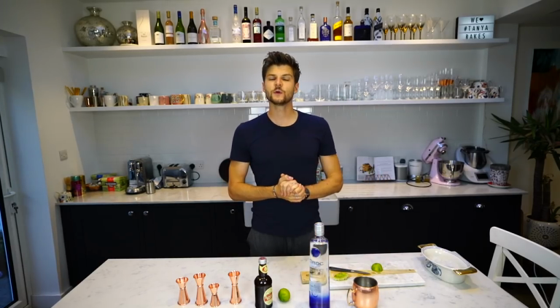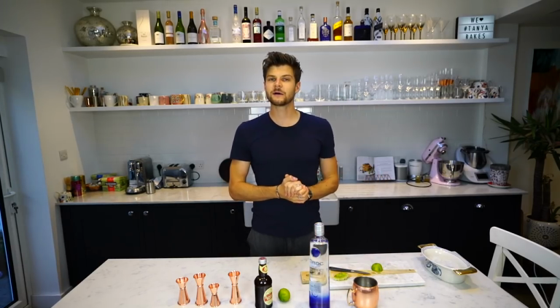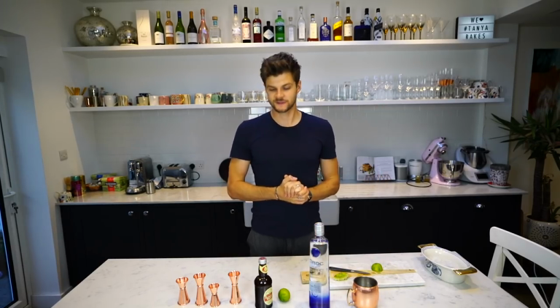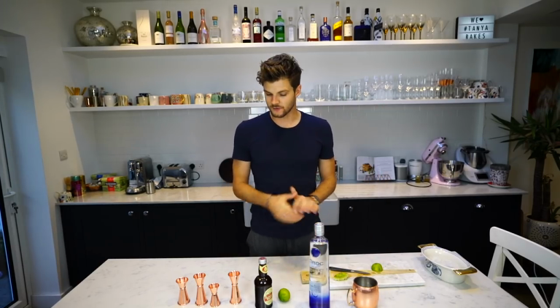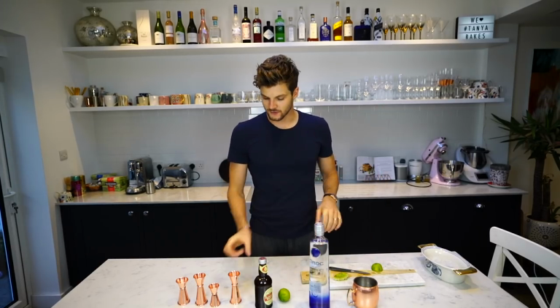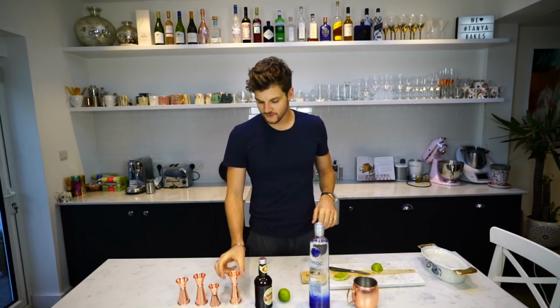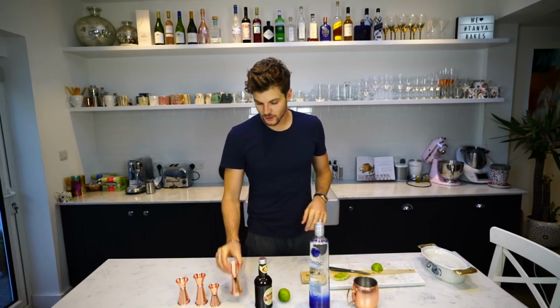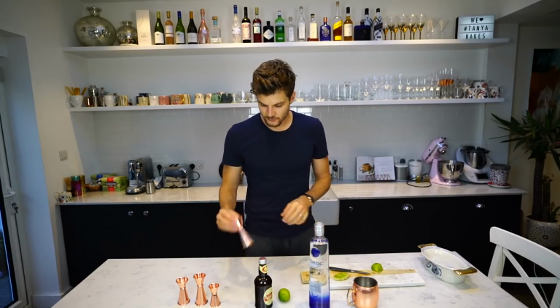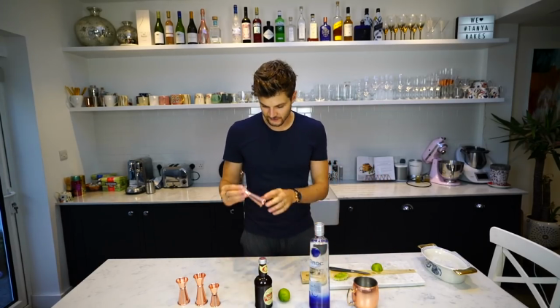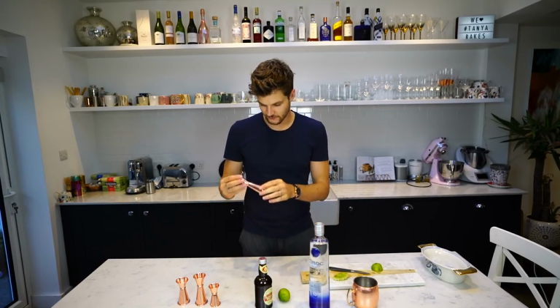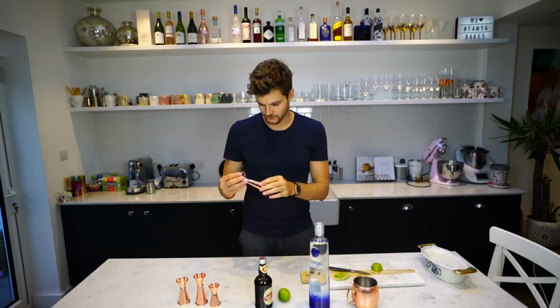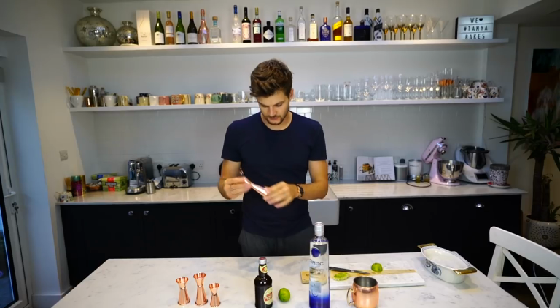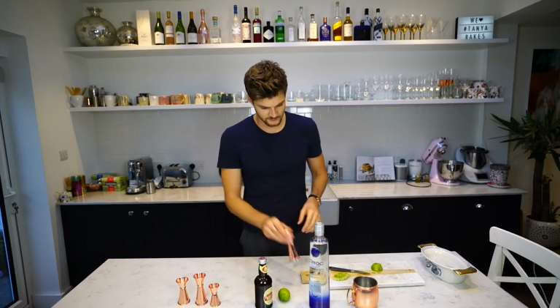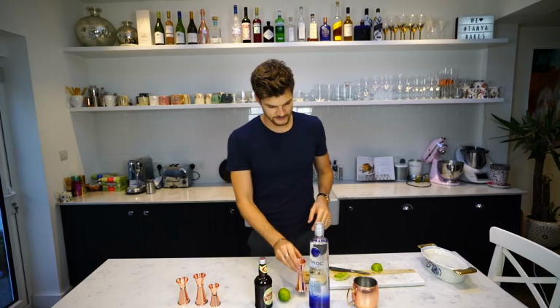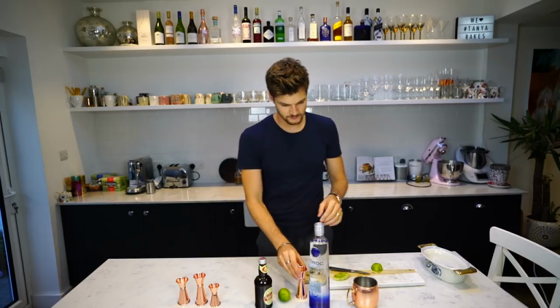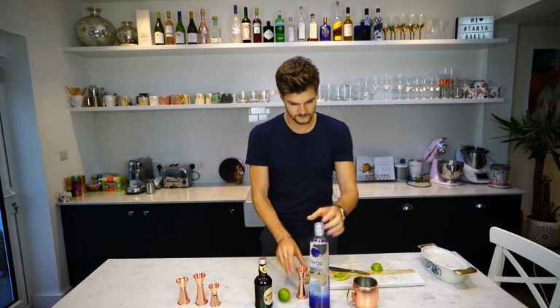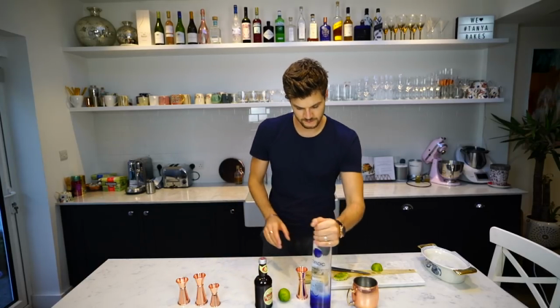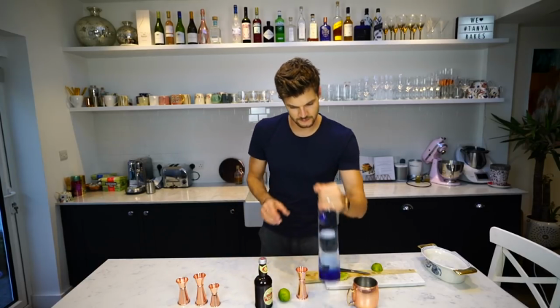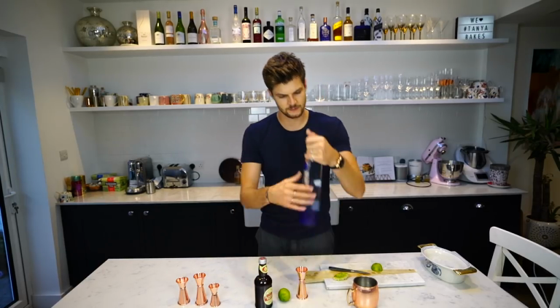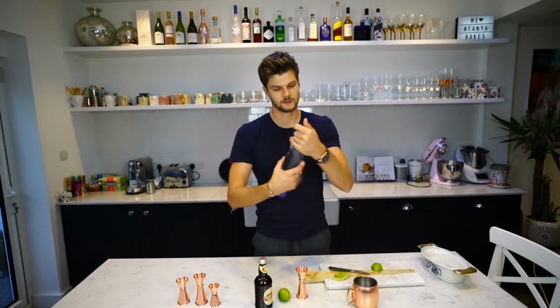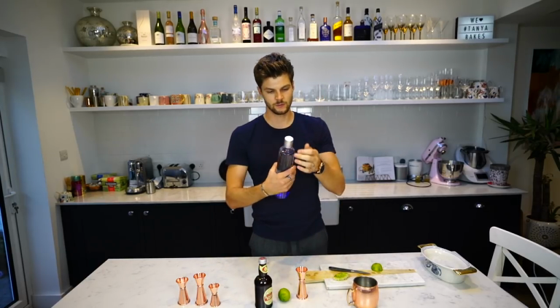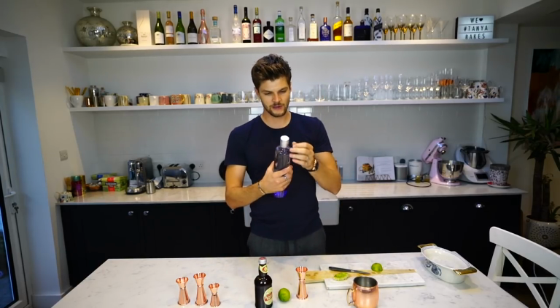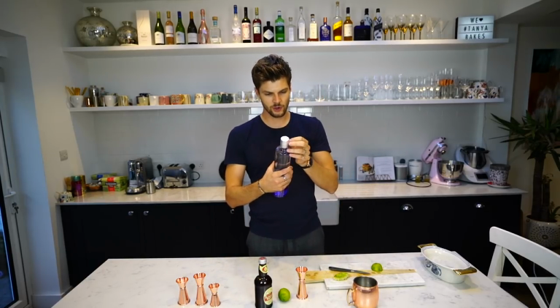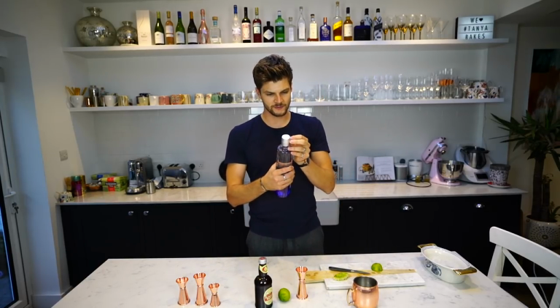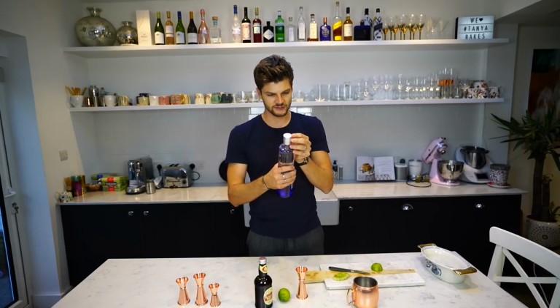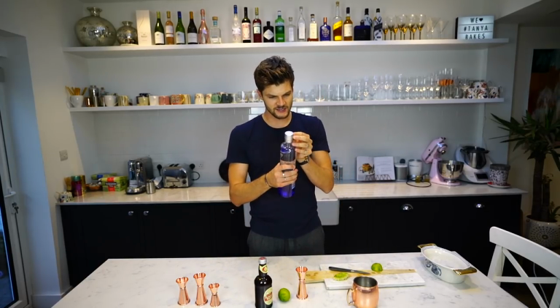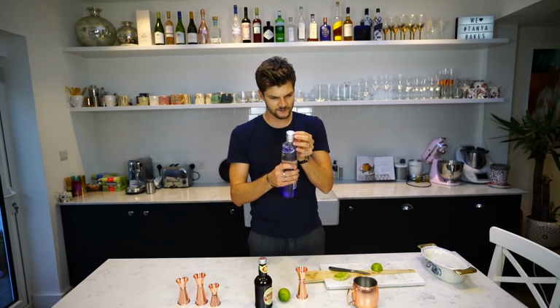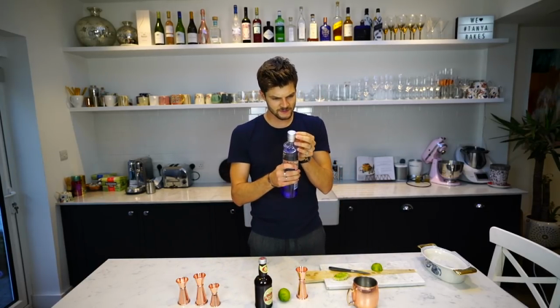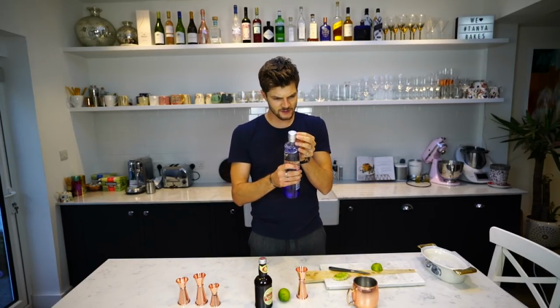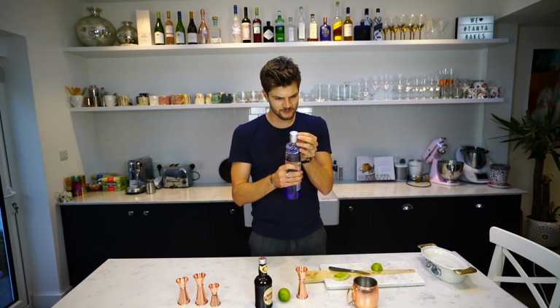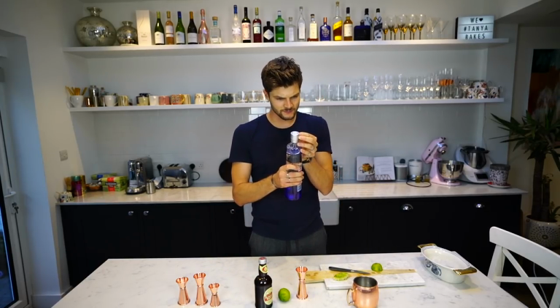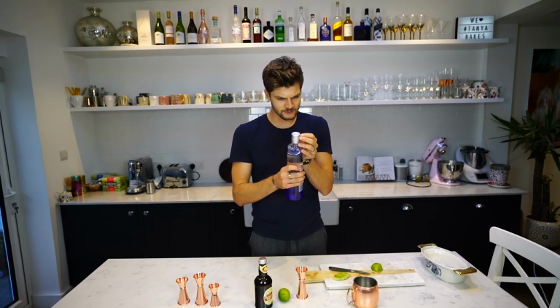Two ounces of vodka — so it's got a real kick to it, this drink. That's my ounce. I haven't opened this yet; it's my first time with this one.